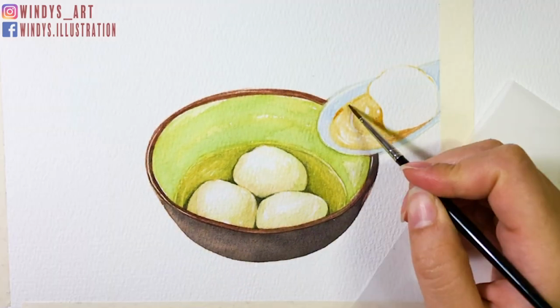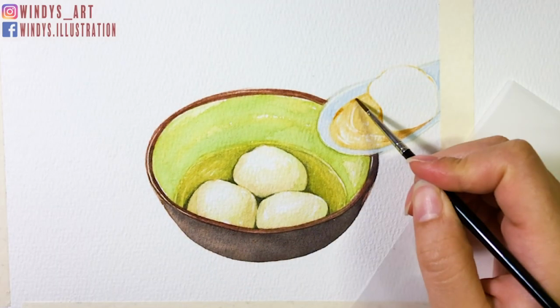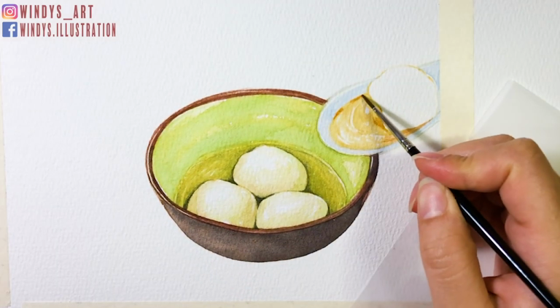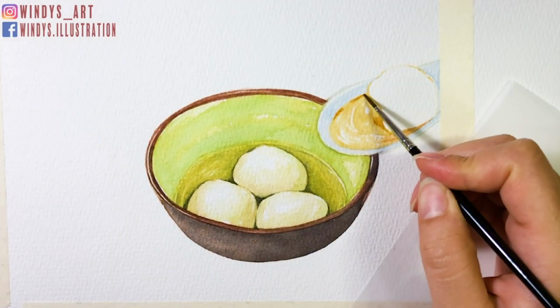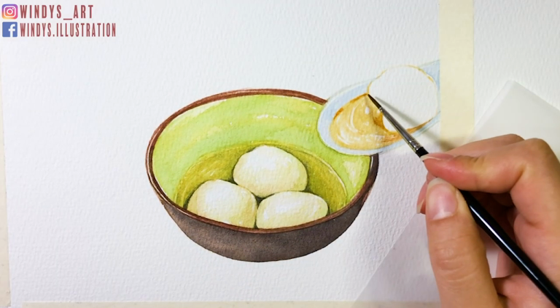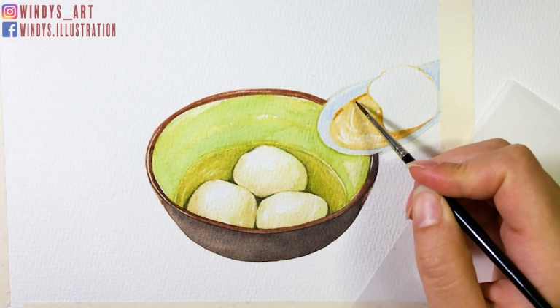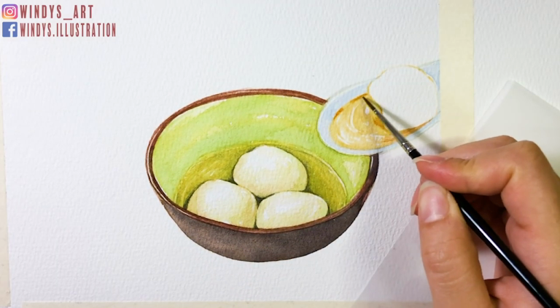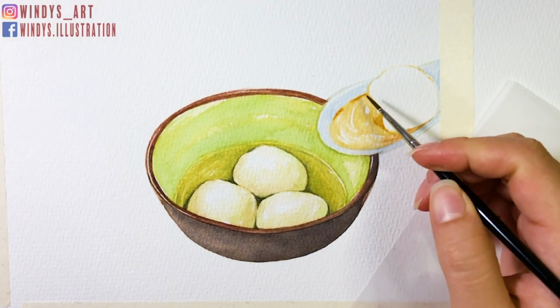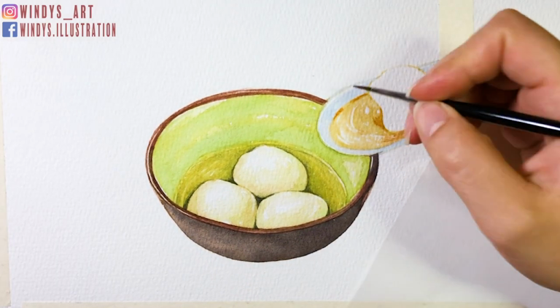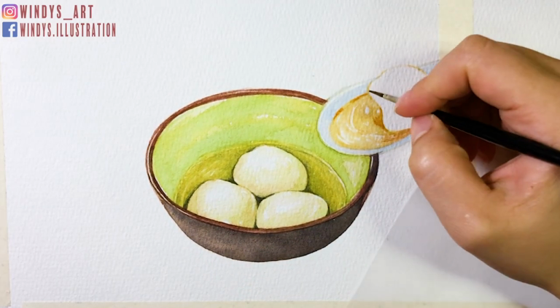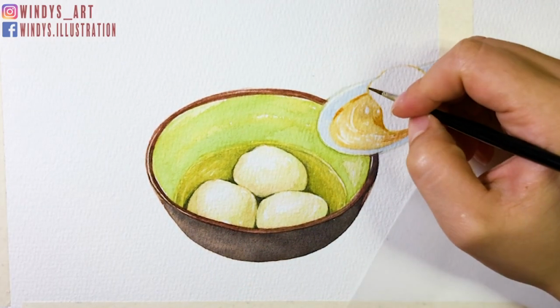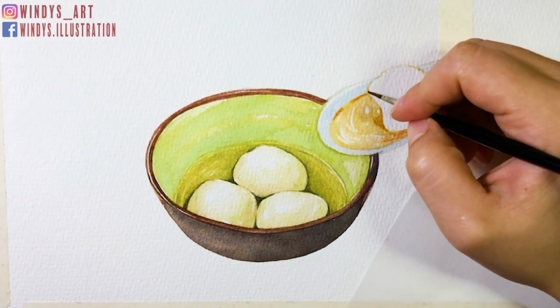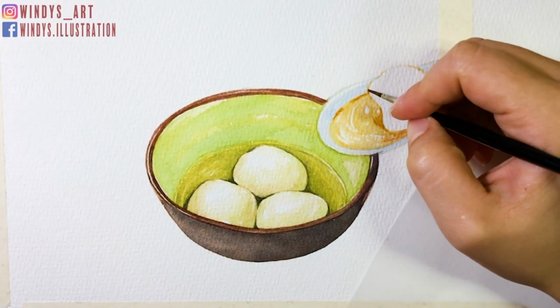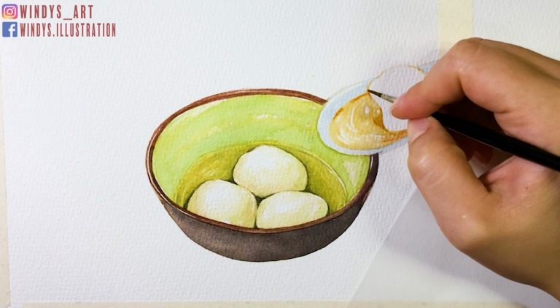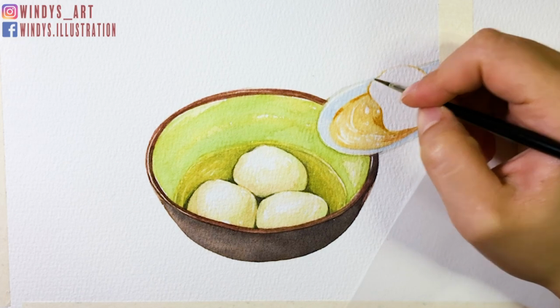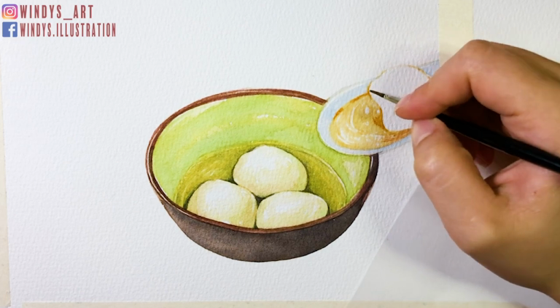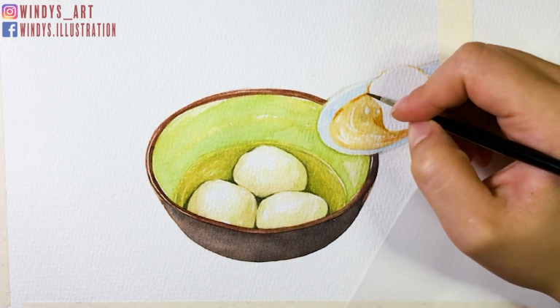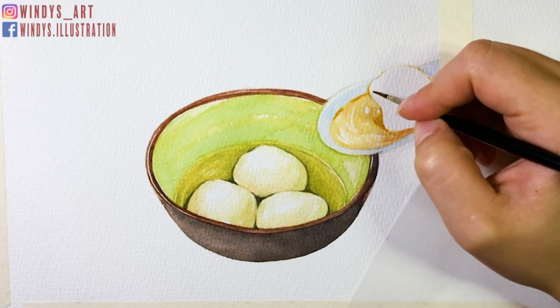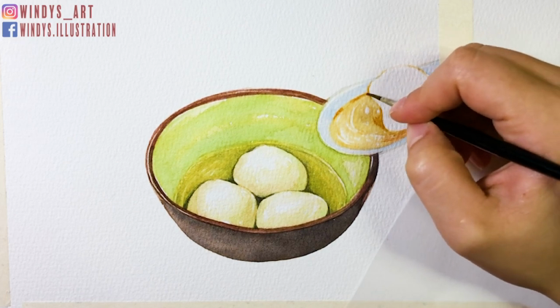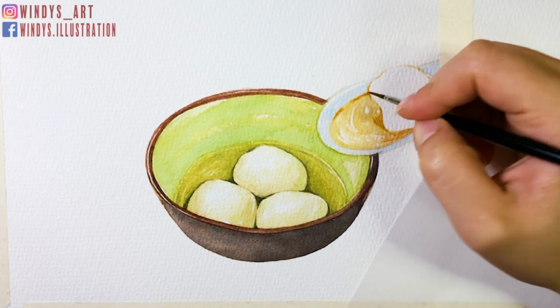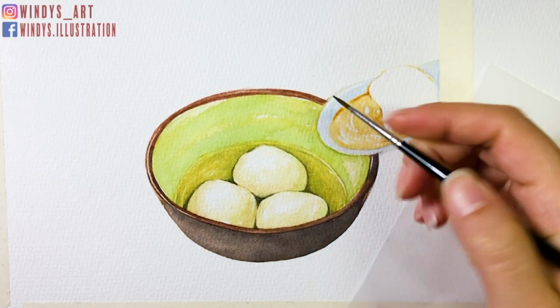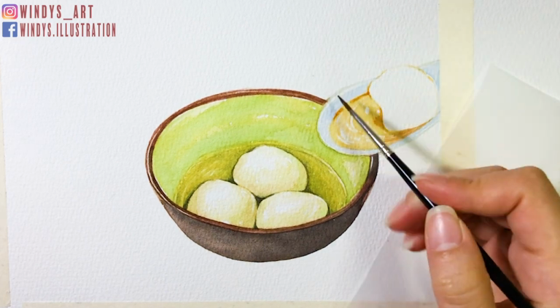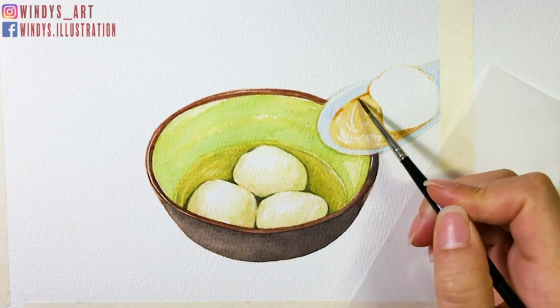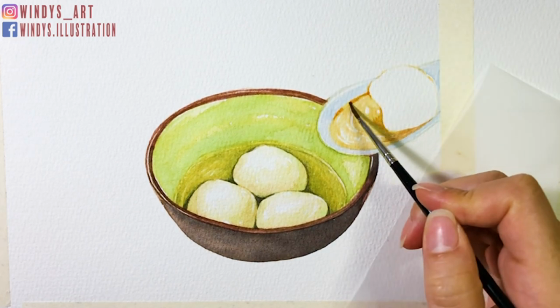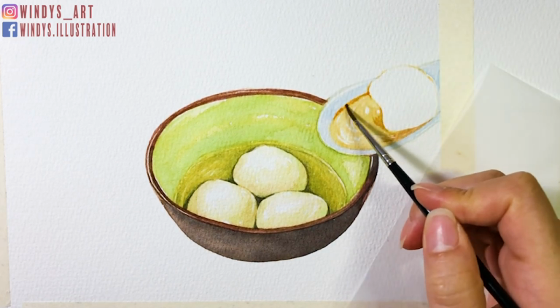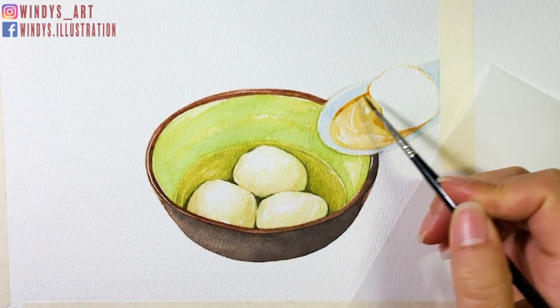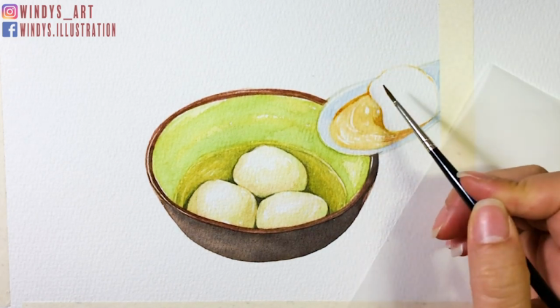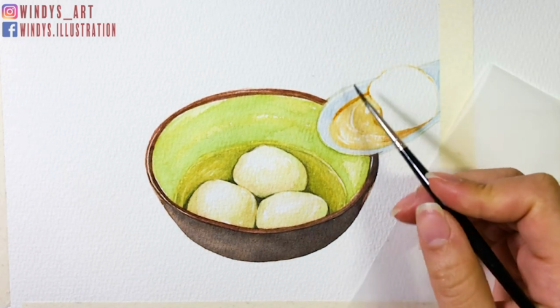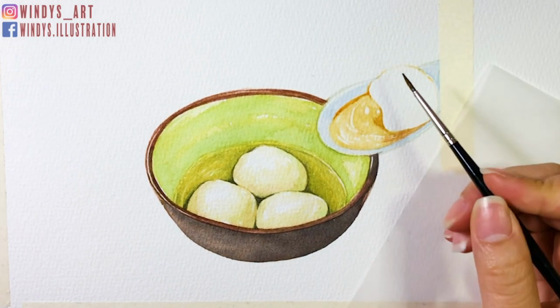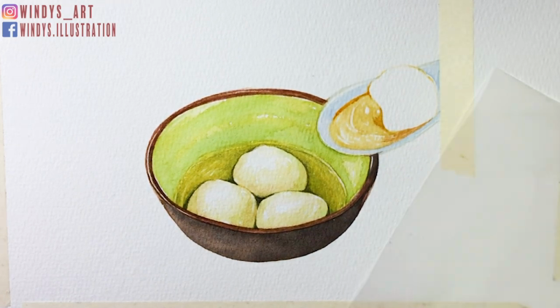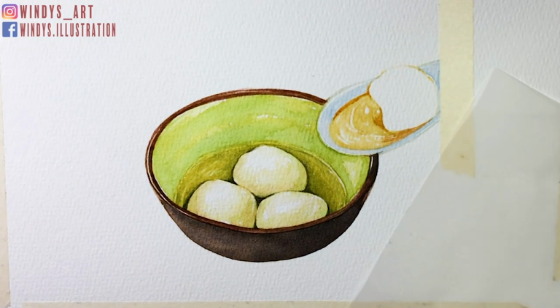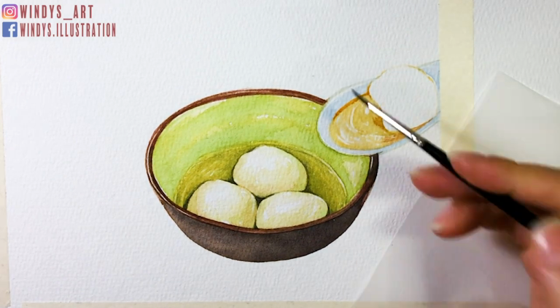After that, I go back and add darker shadows in the filling, then add dark details in it.